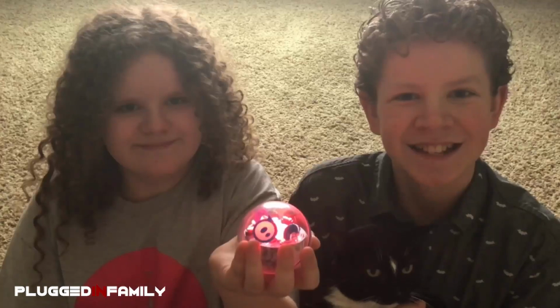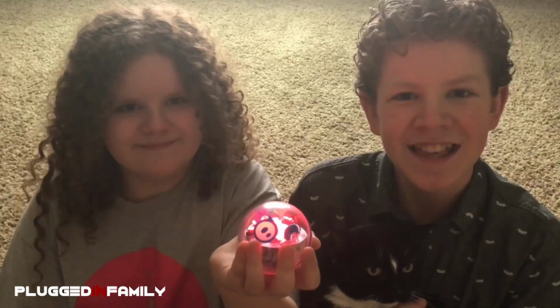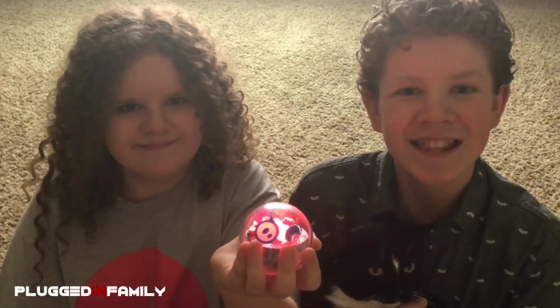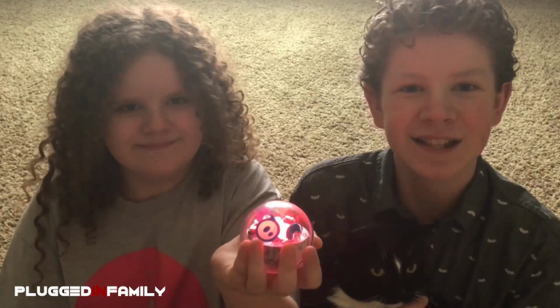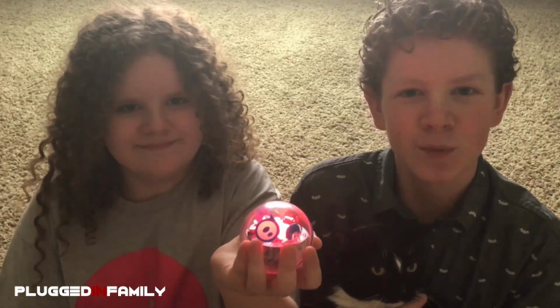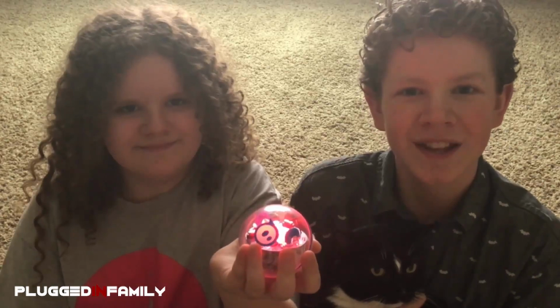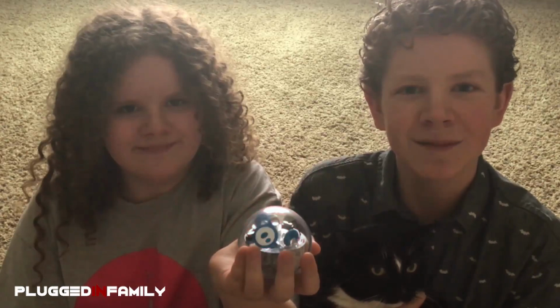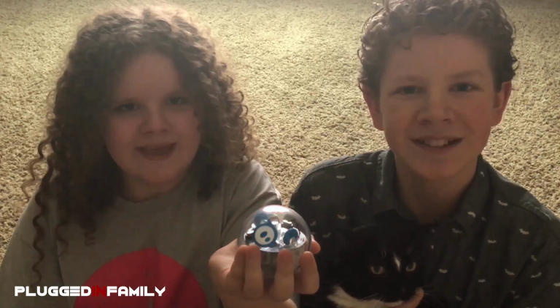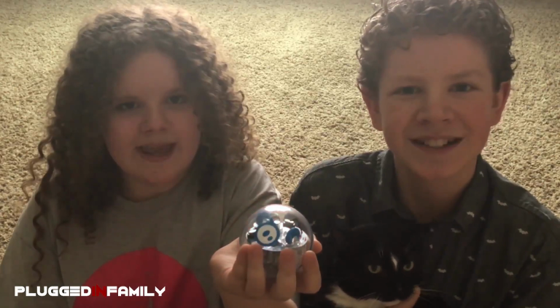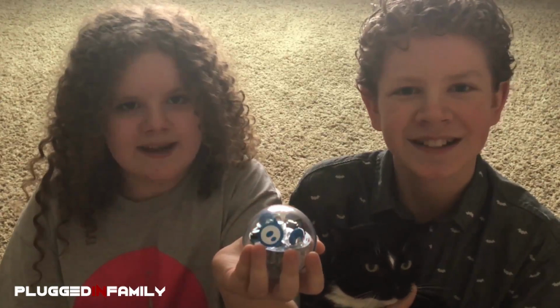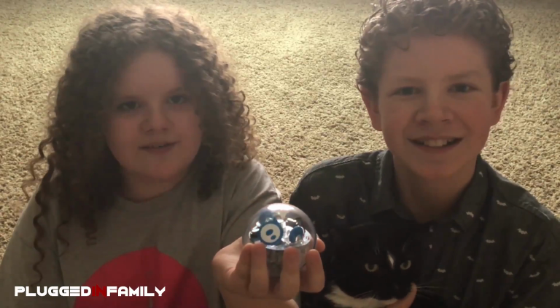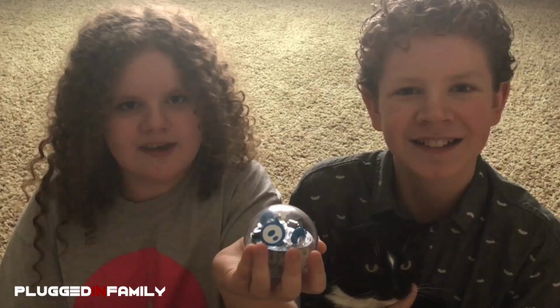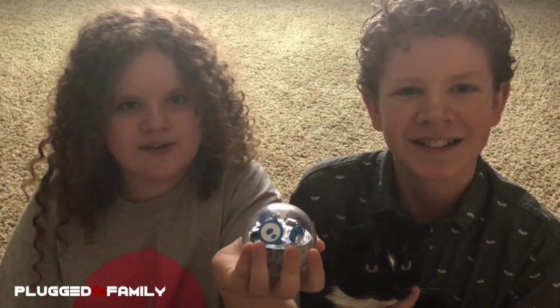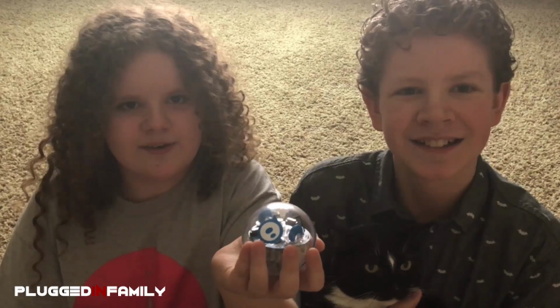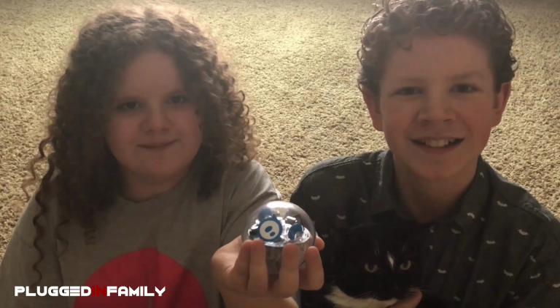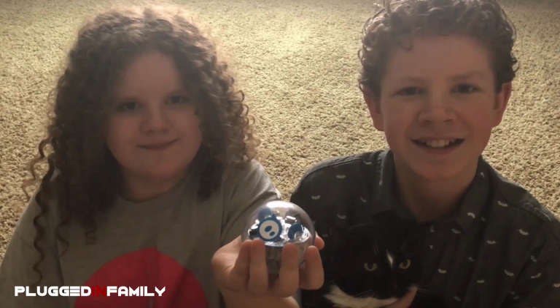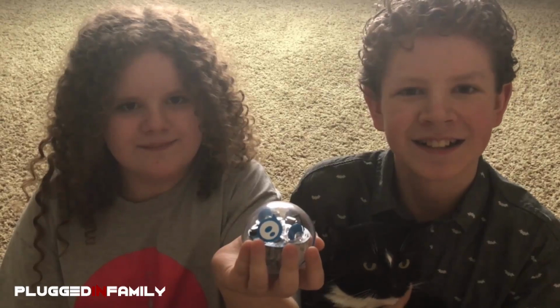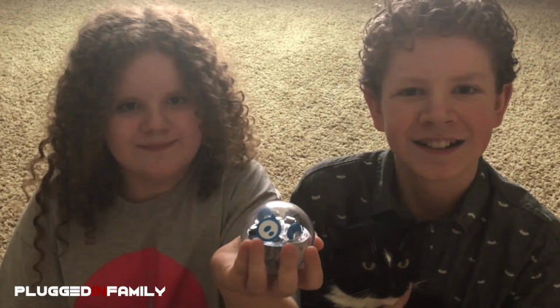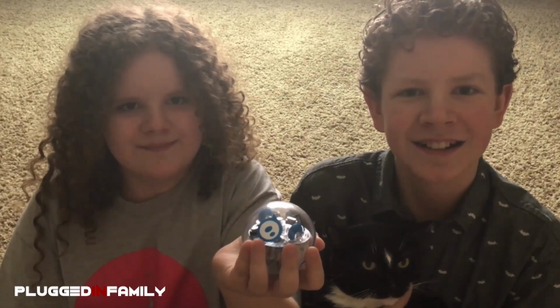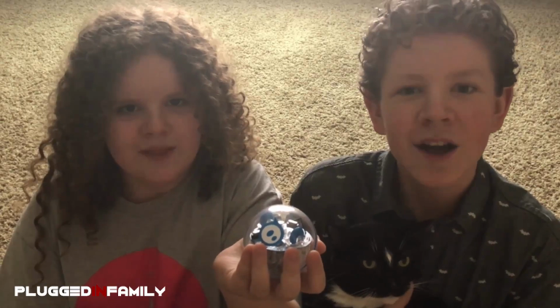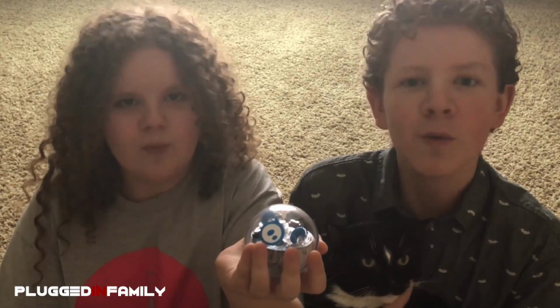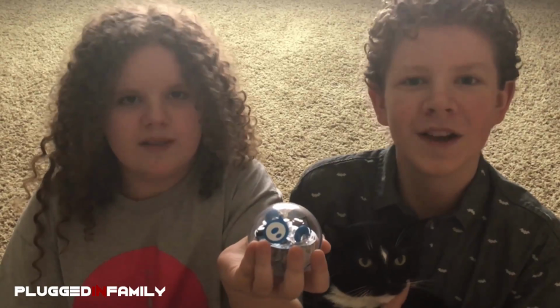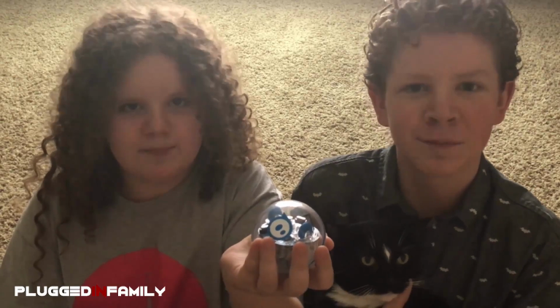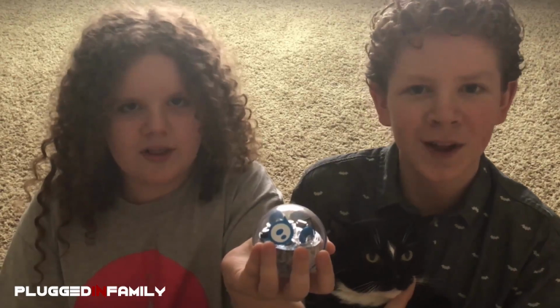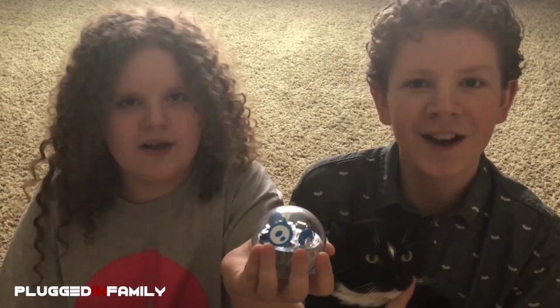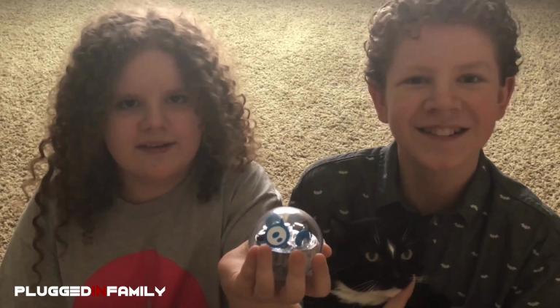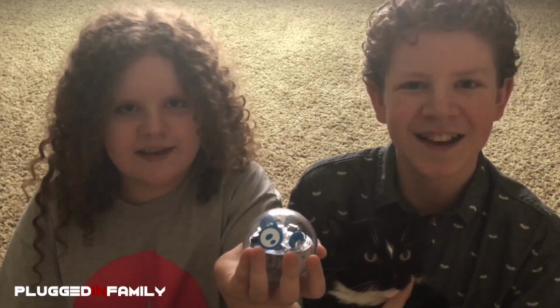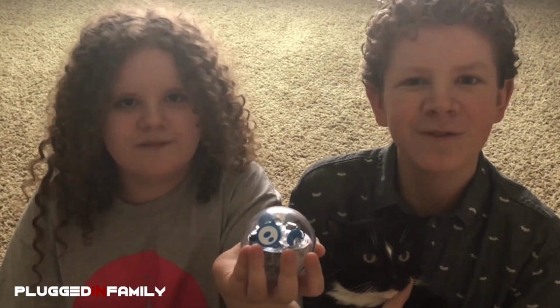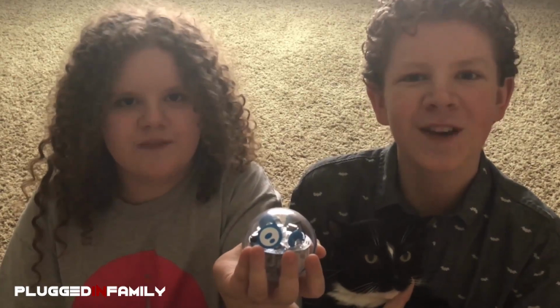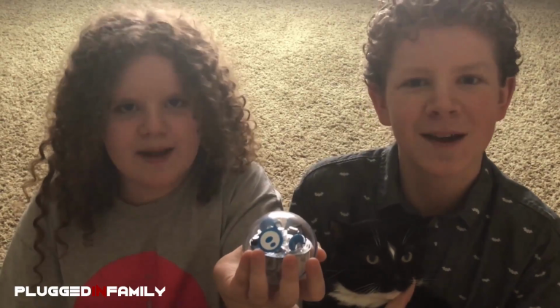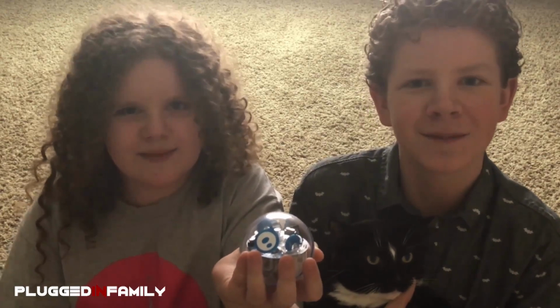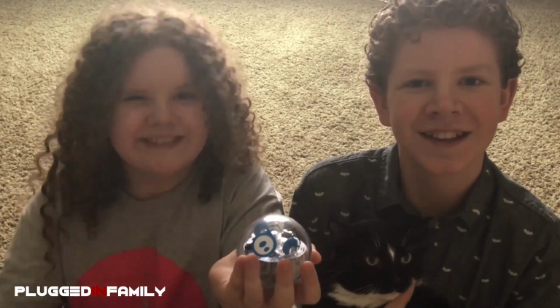This is William, and Alexander, and Spark Plus, with PluggedInFamily.